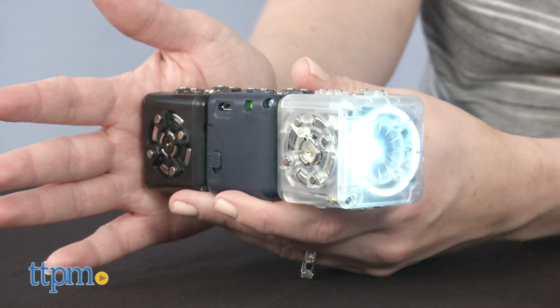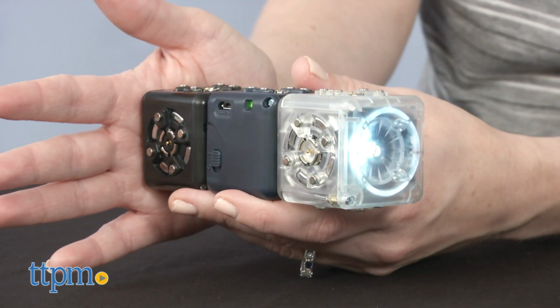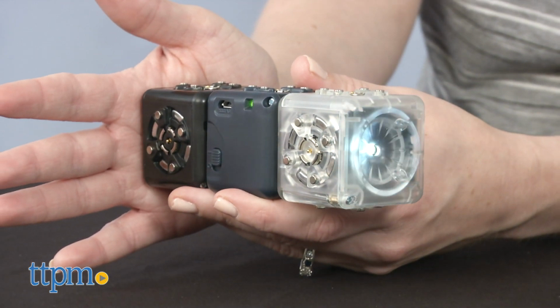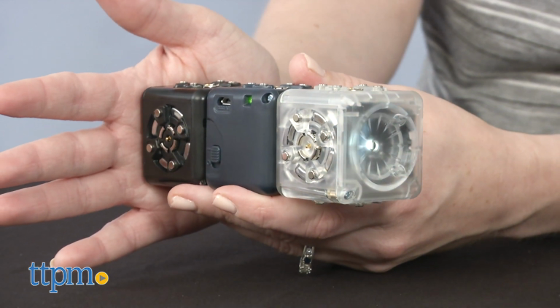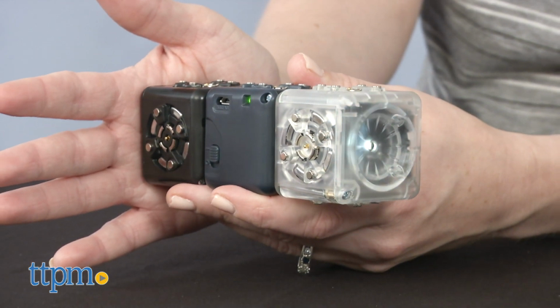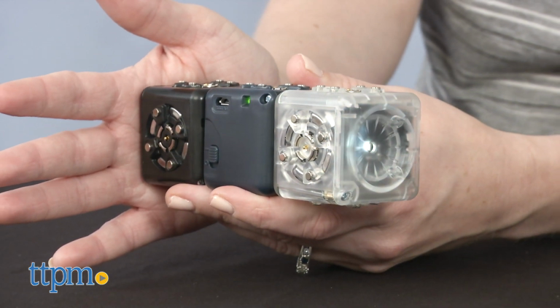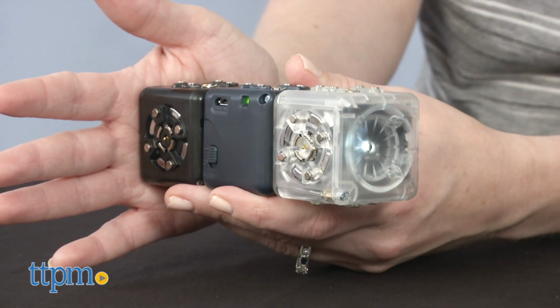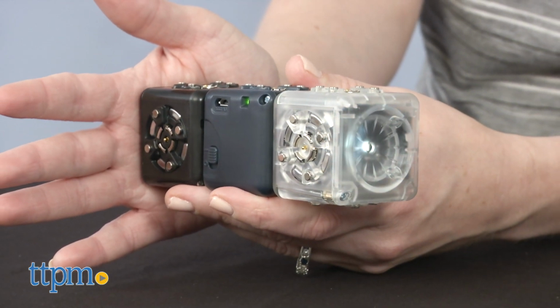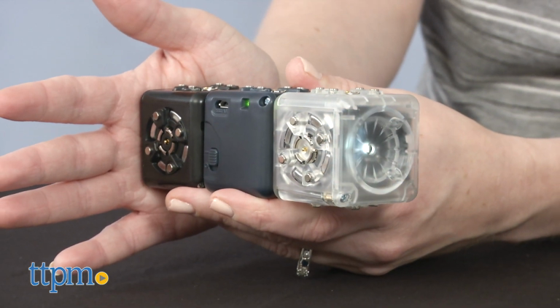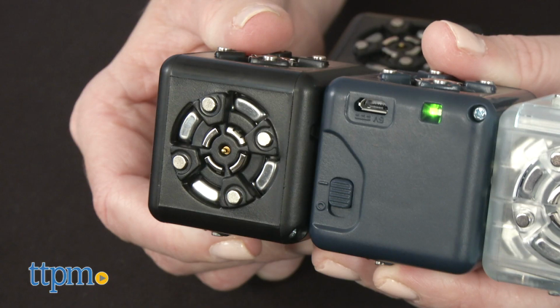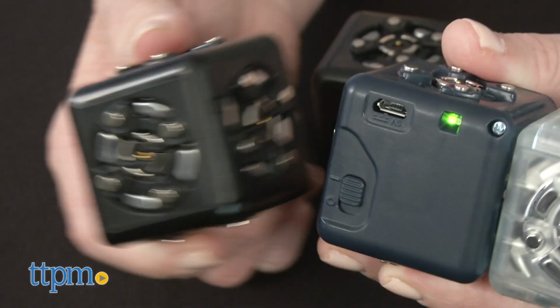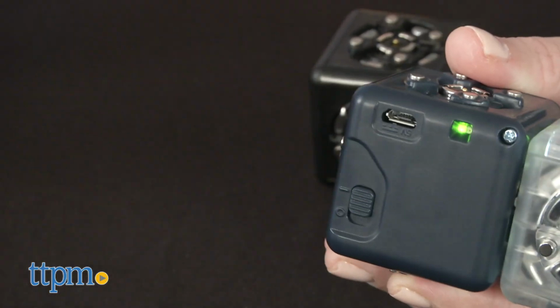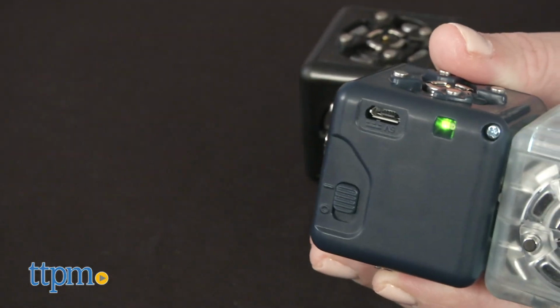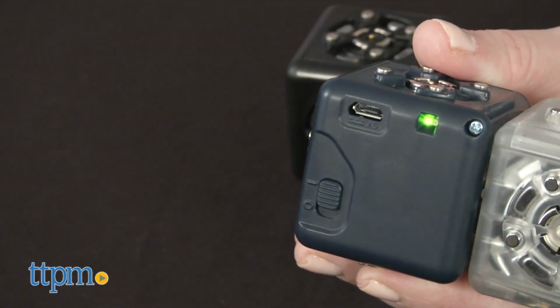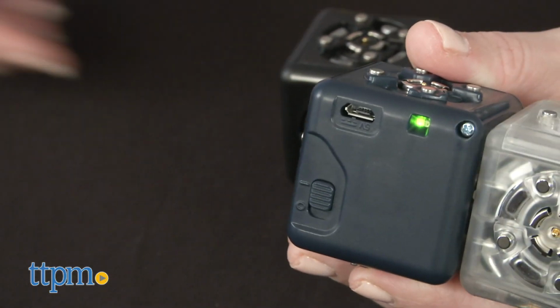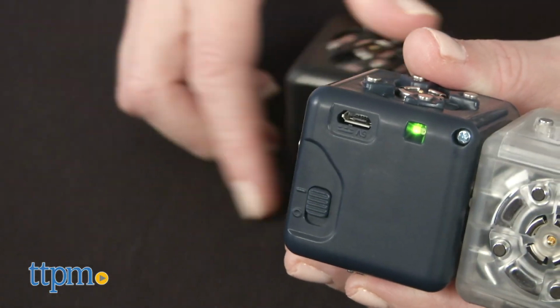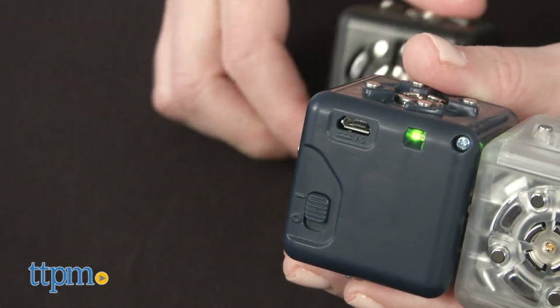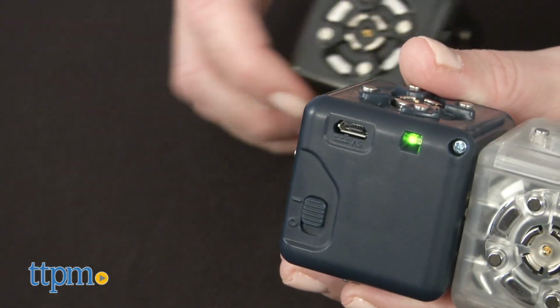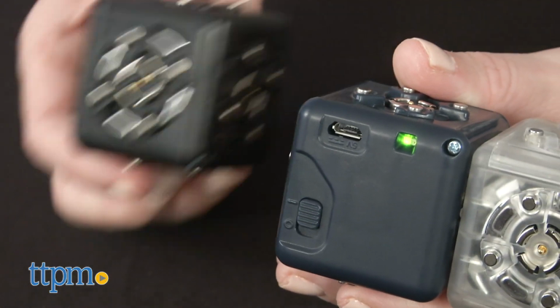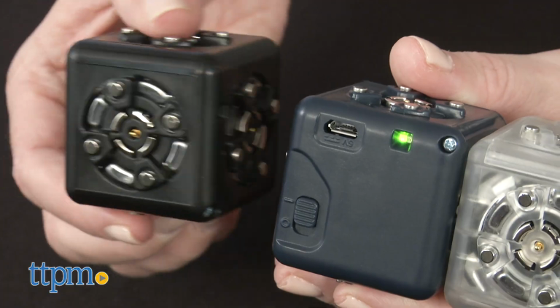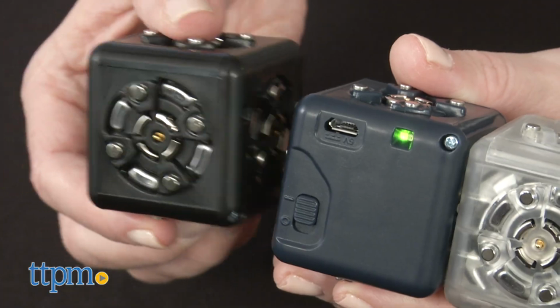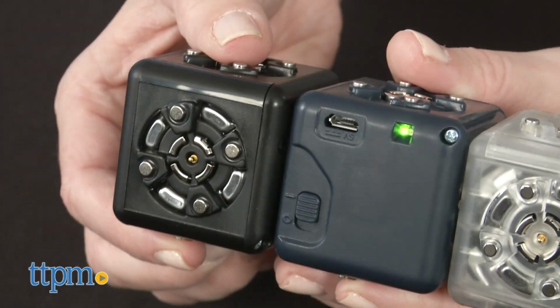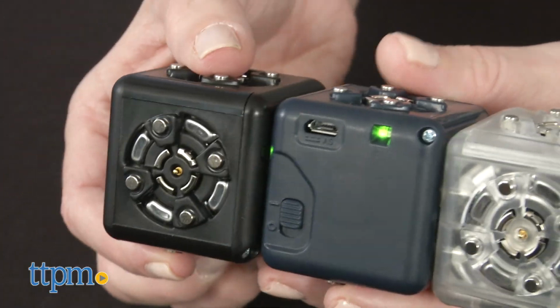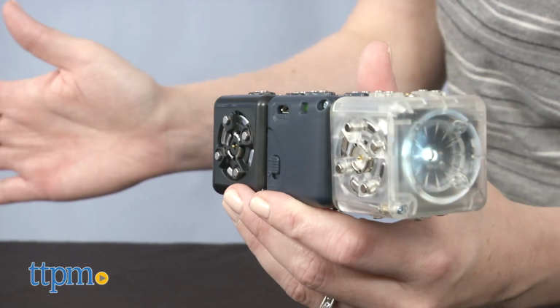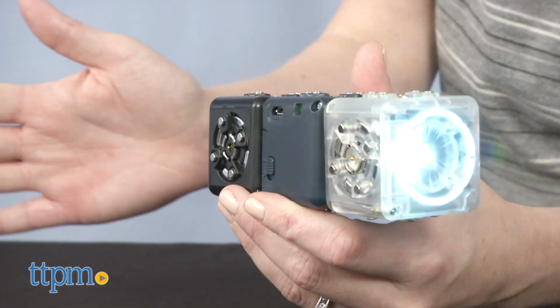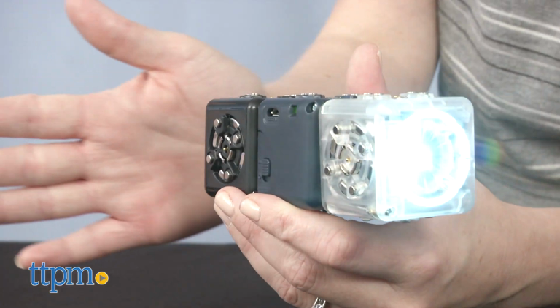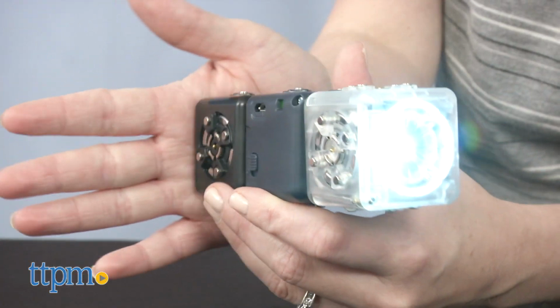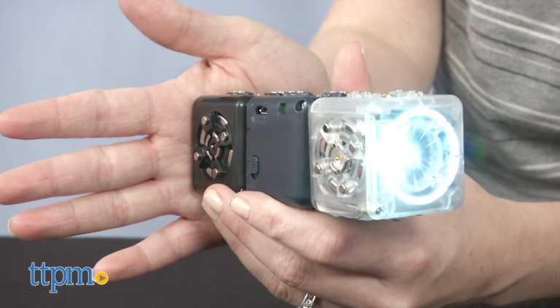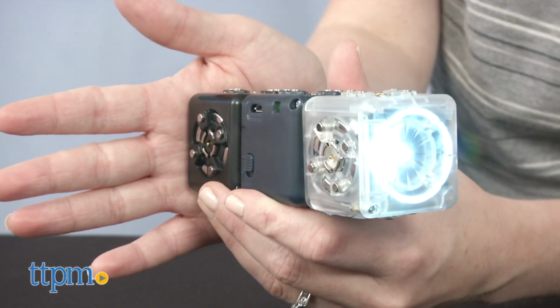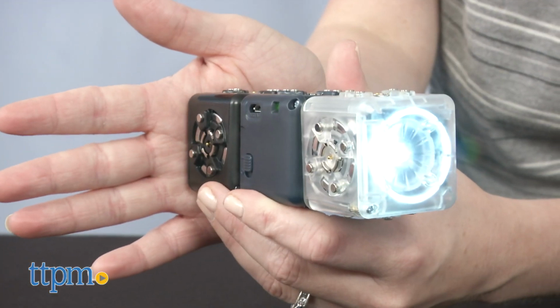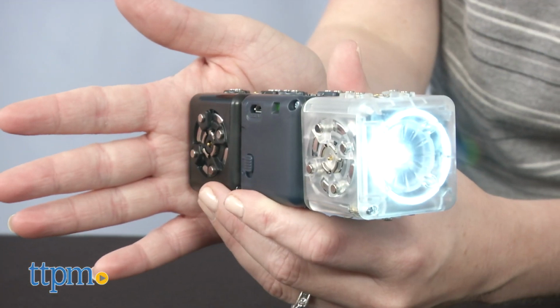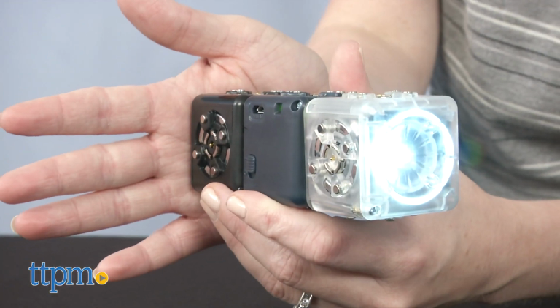Conversely, when we replaced the brightness Cubelet with the distance Cubelet, moving our hand closer to the sensor made the flashlight shine brighter.